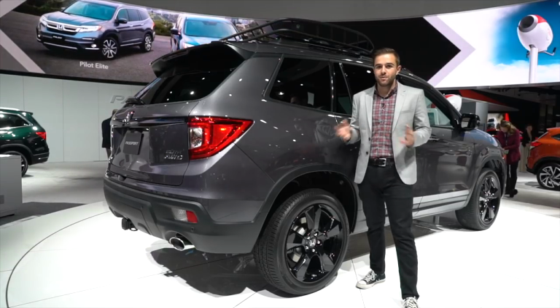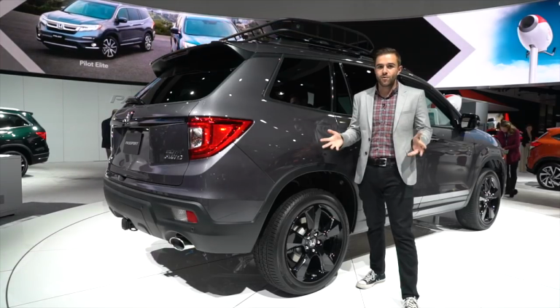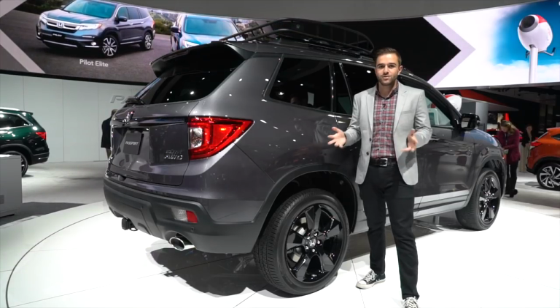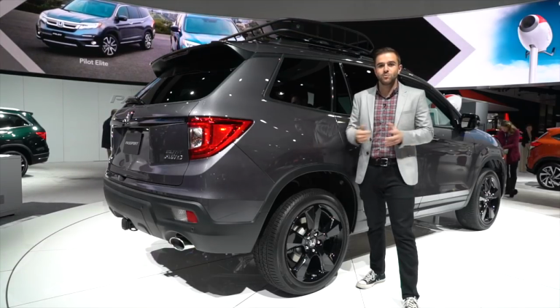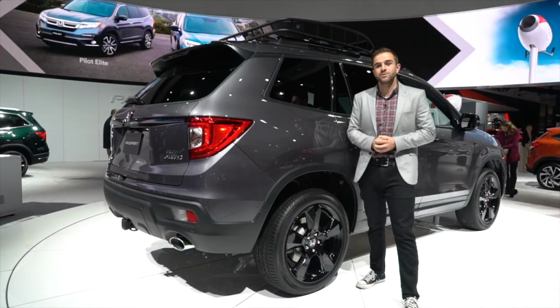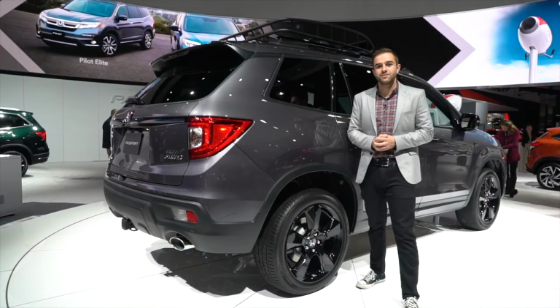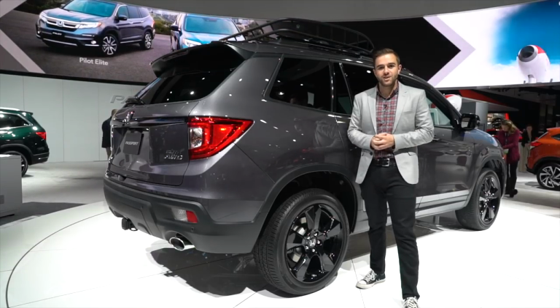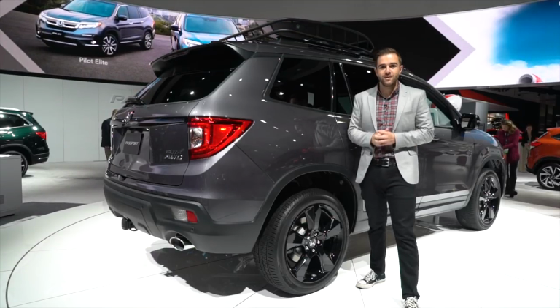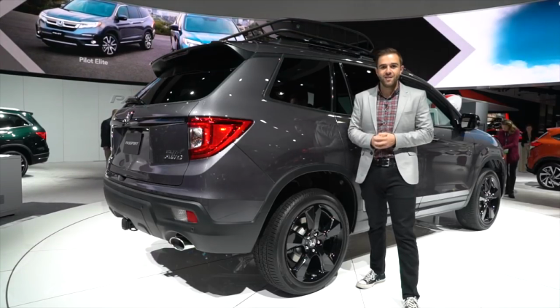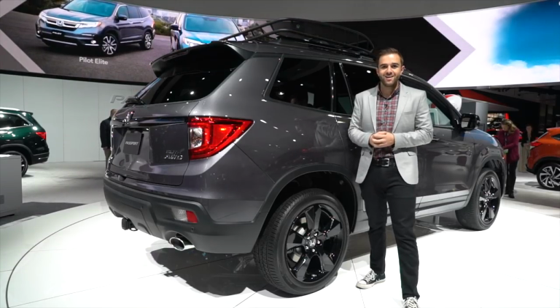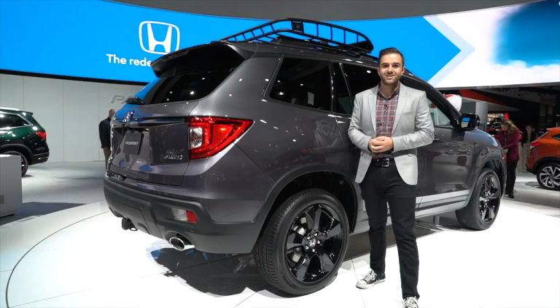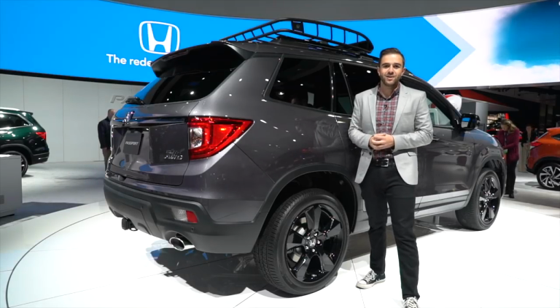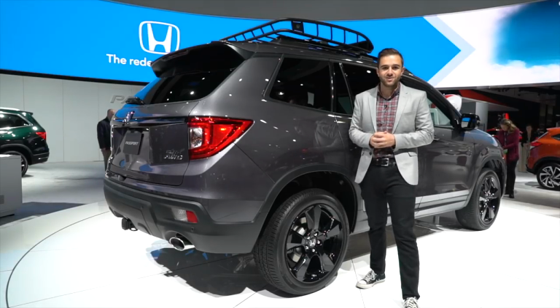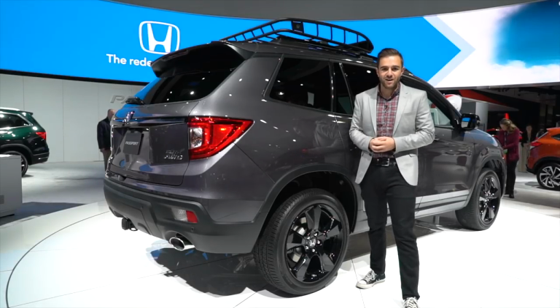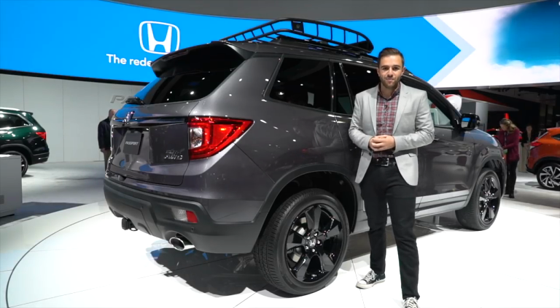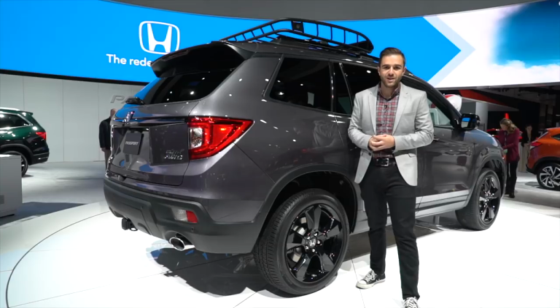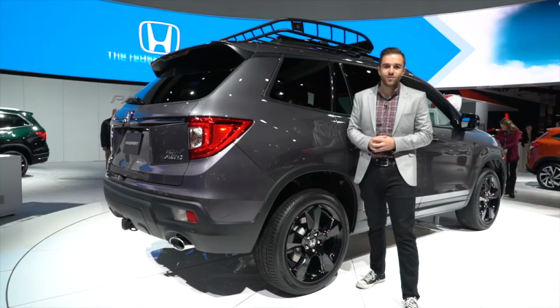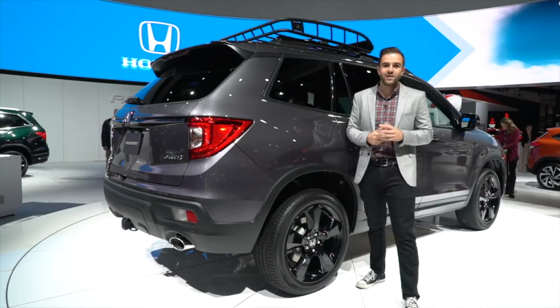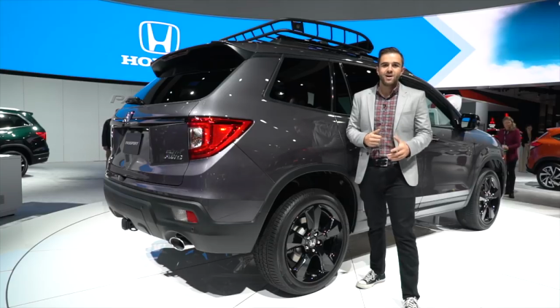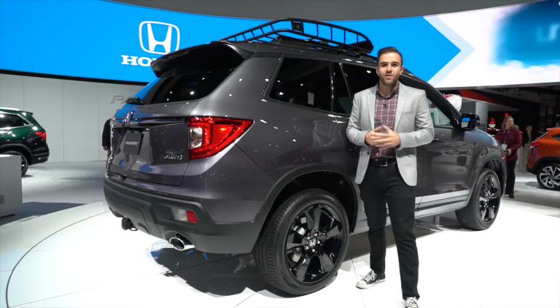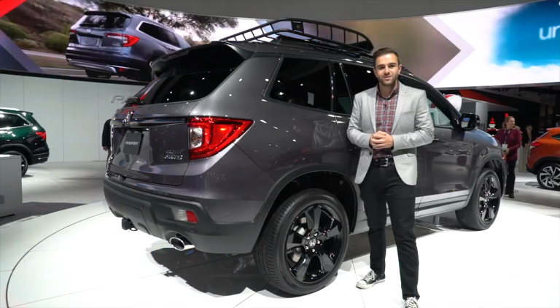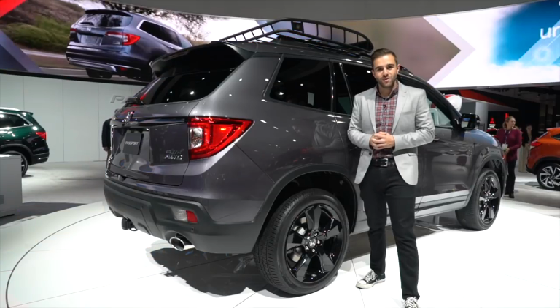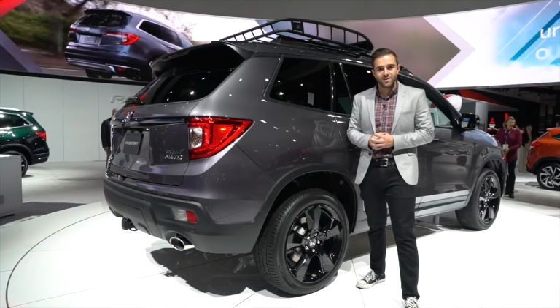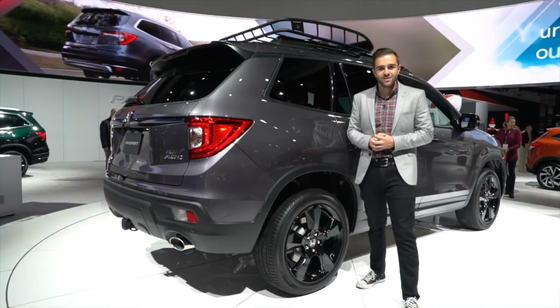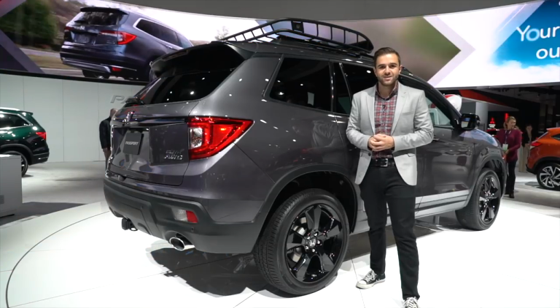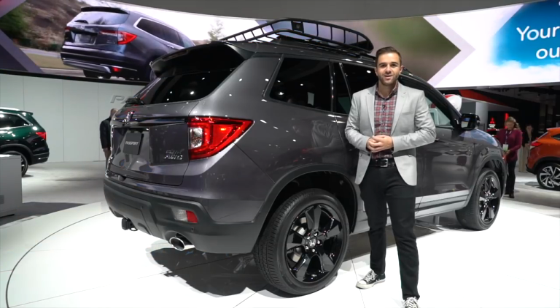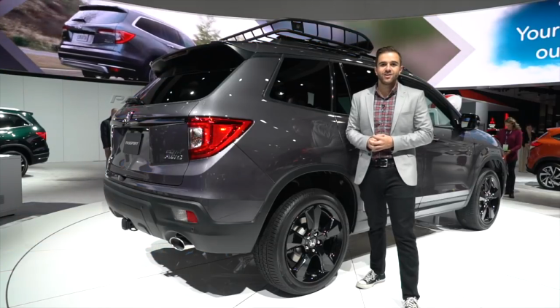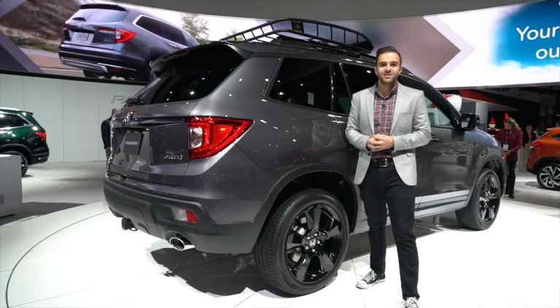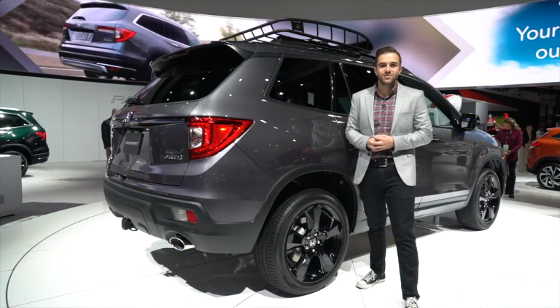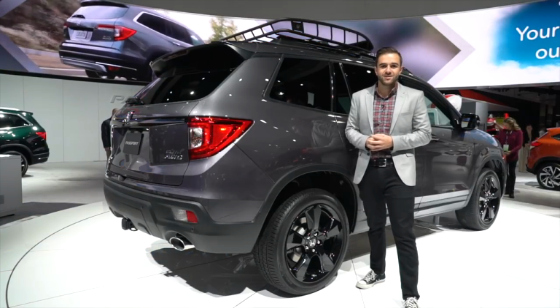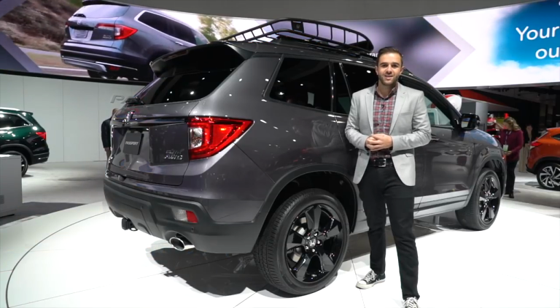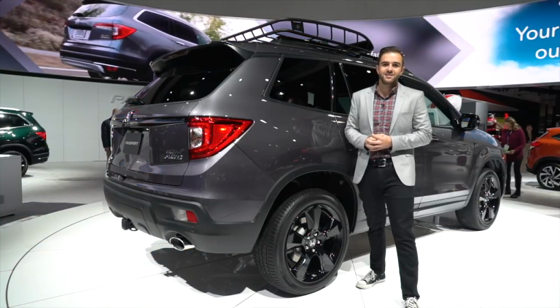We'll reserve judgment on that until we get to drive the Passport prior to when it goes on sale in early 2019.